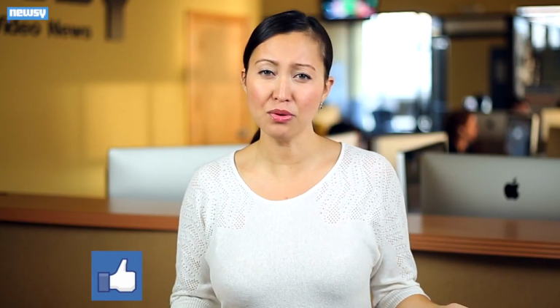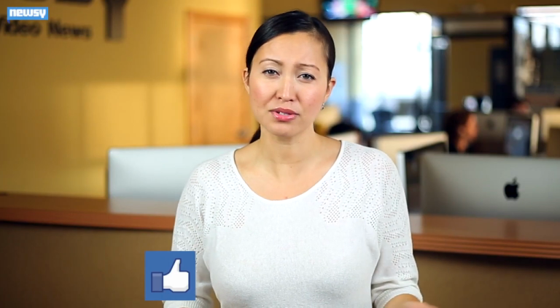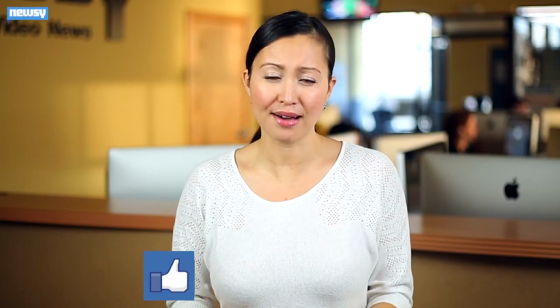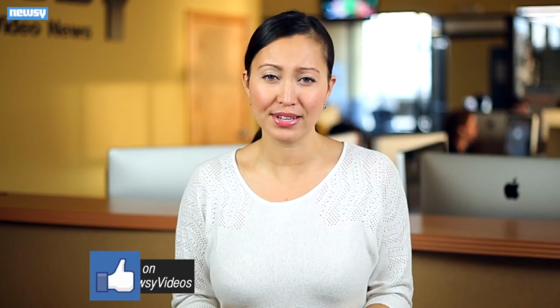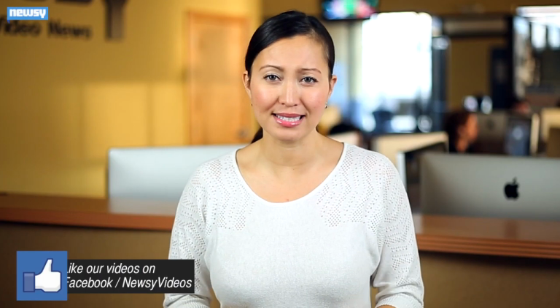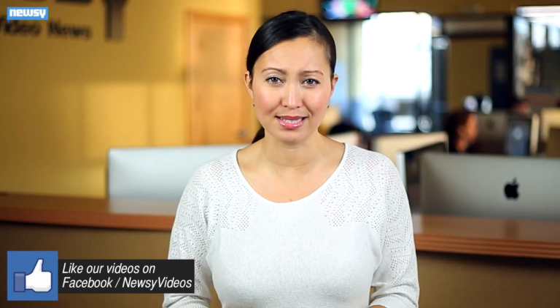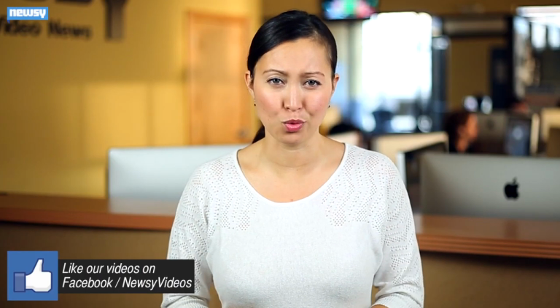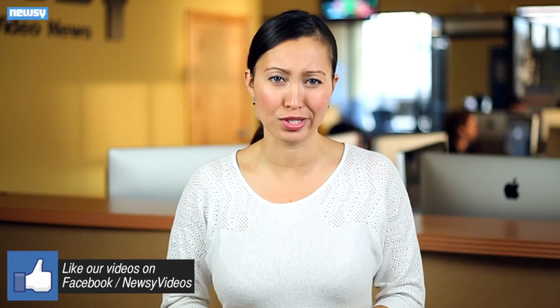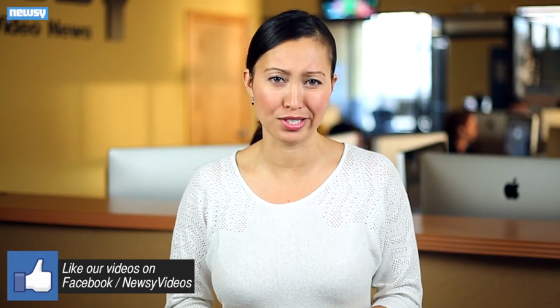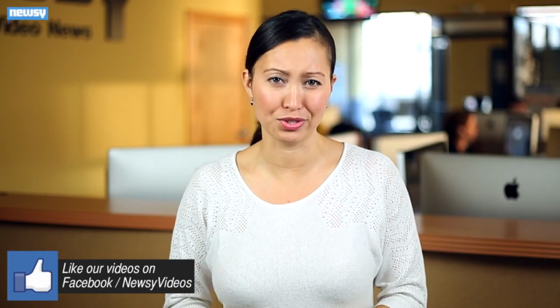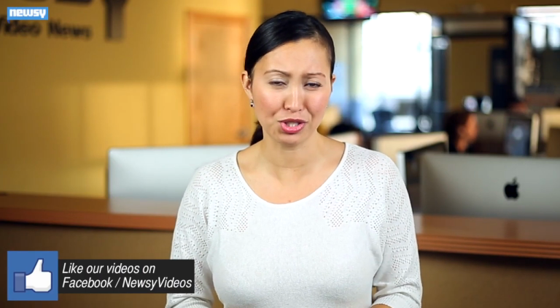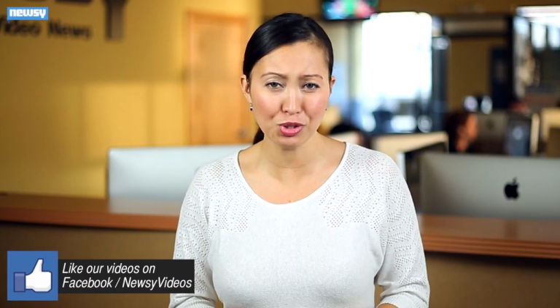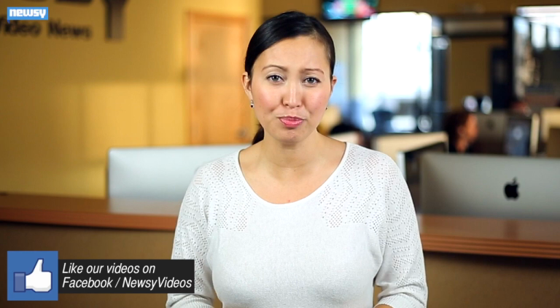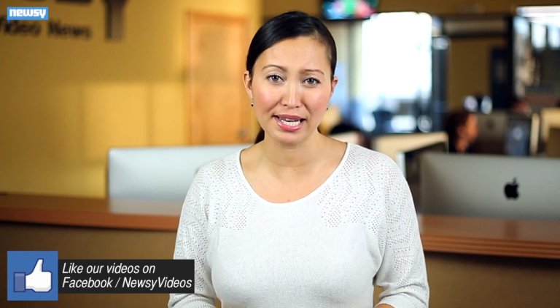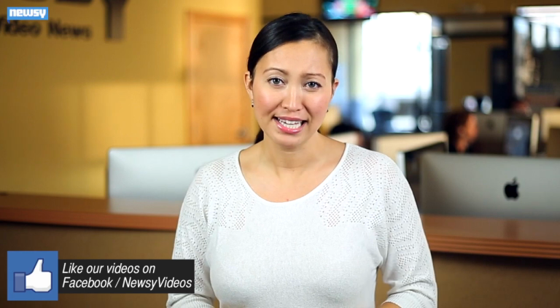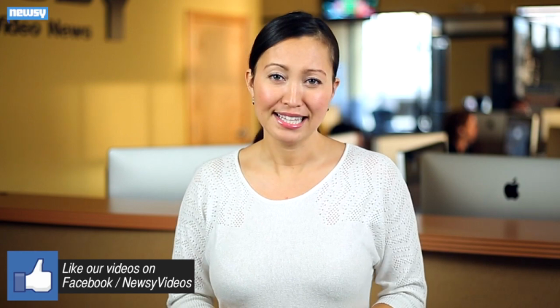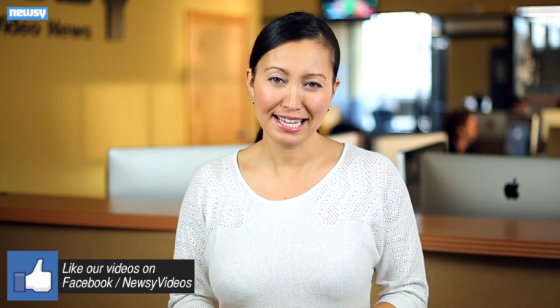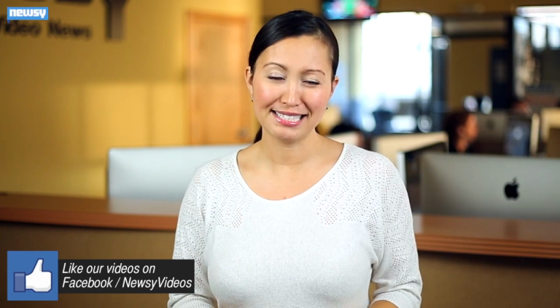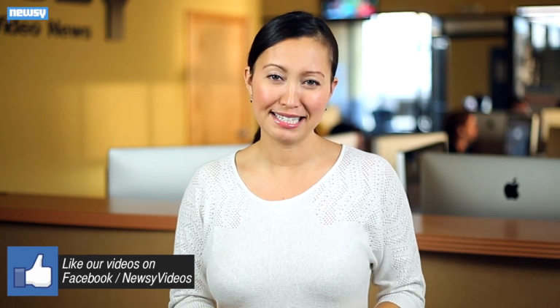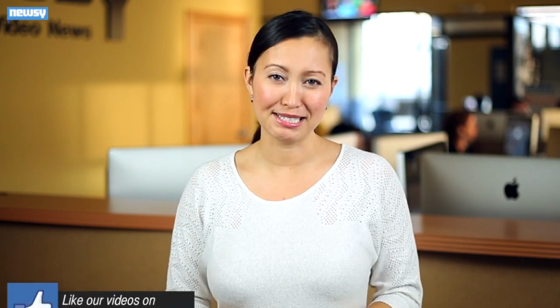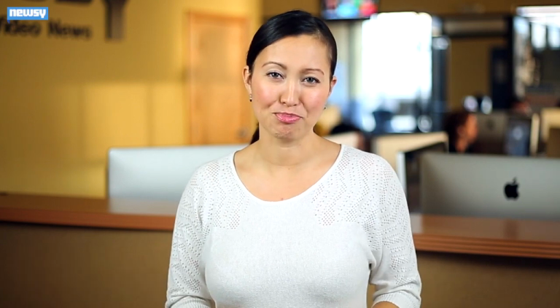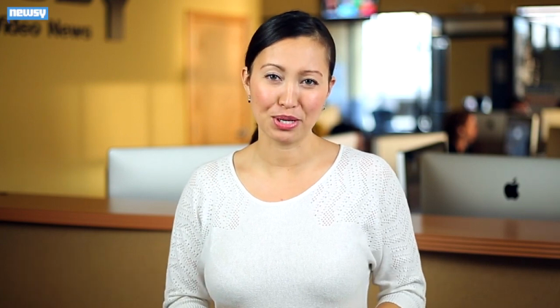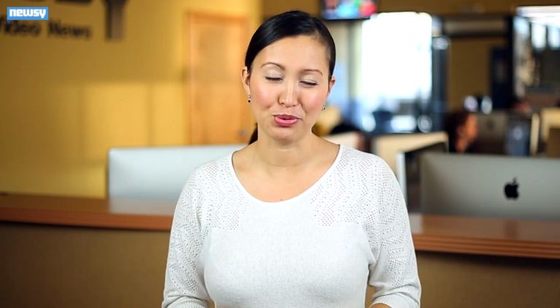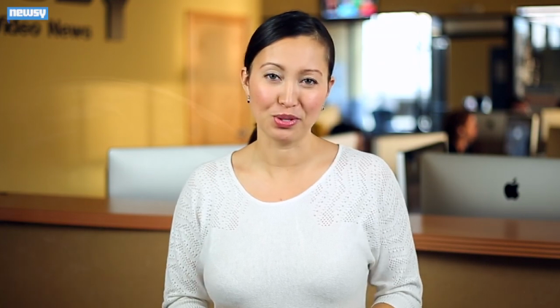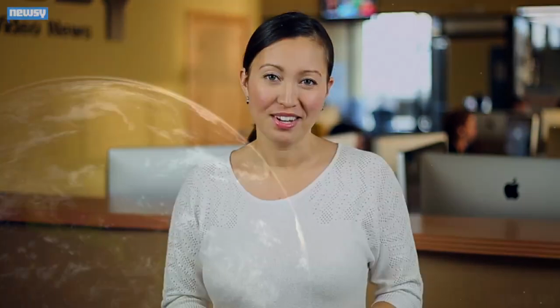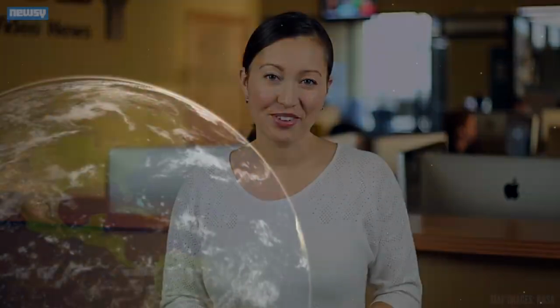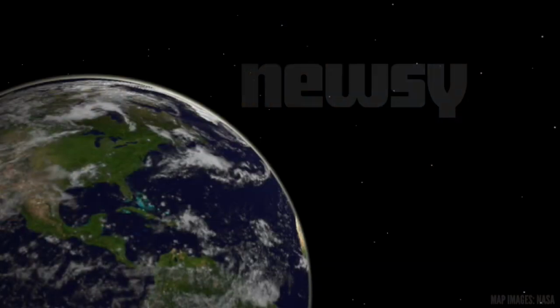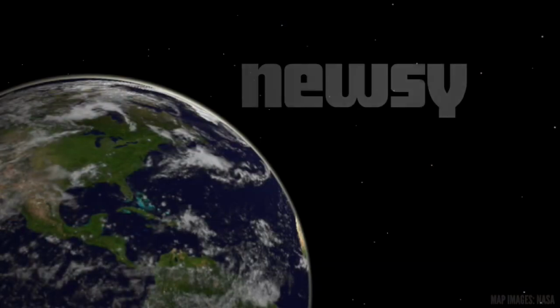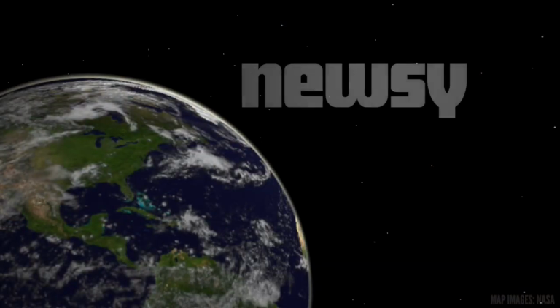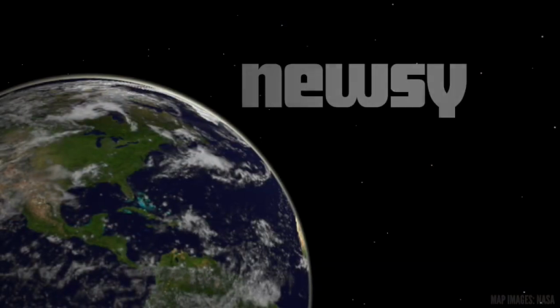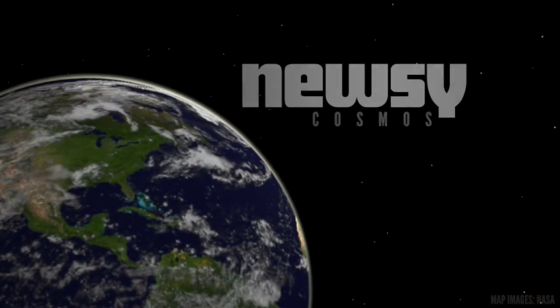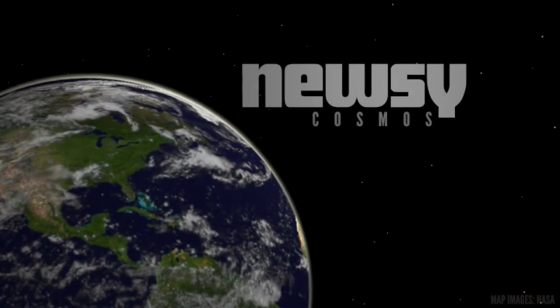So there's obviously some work still to do, but the idea is pretty cool. For Newsy, I'm Christina Hartman.